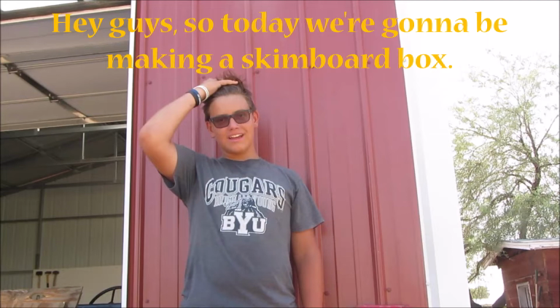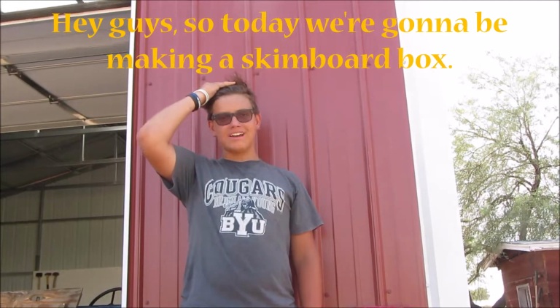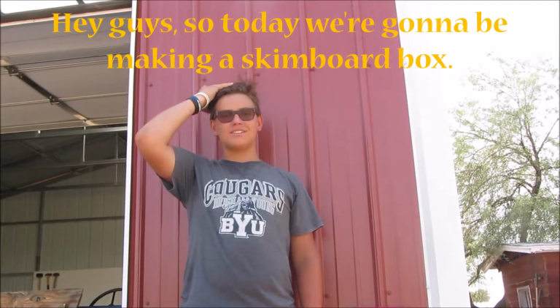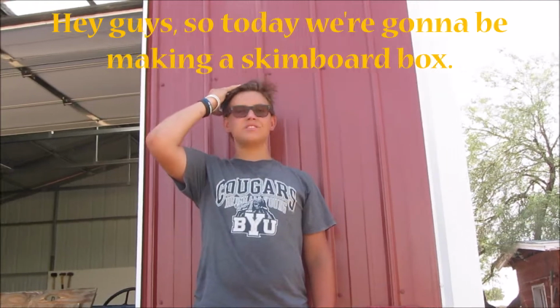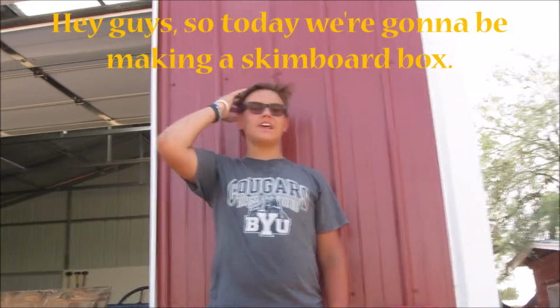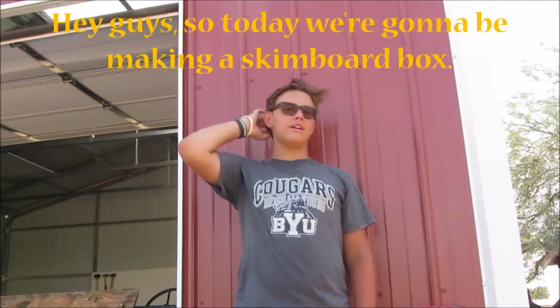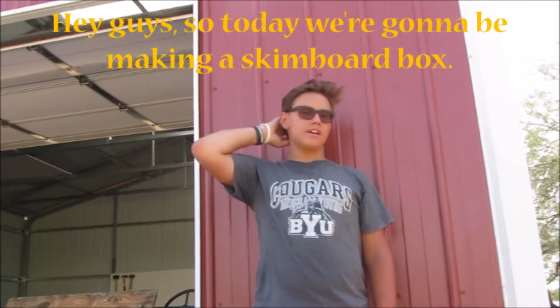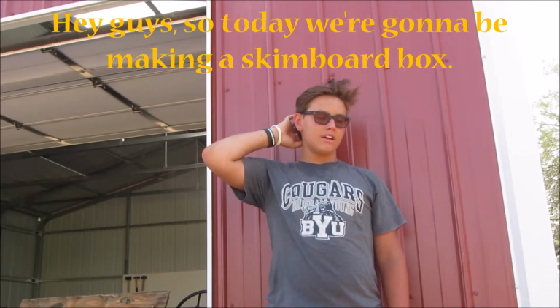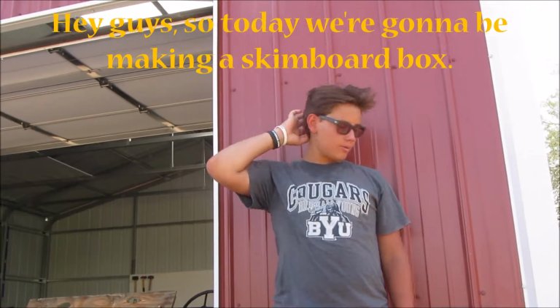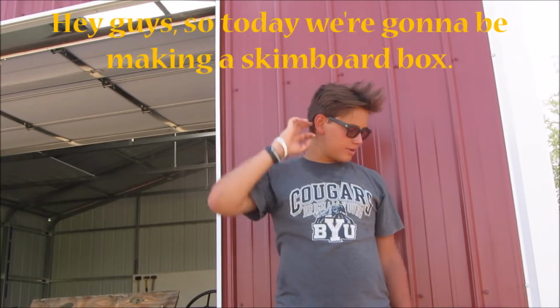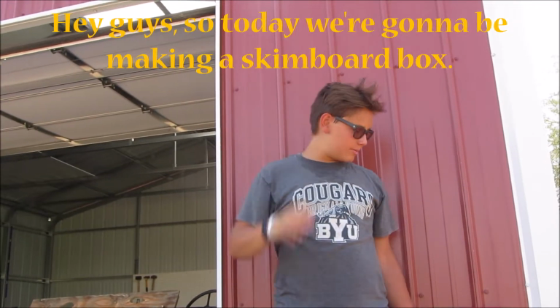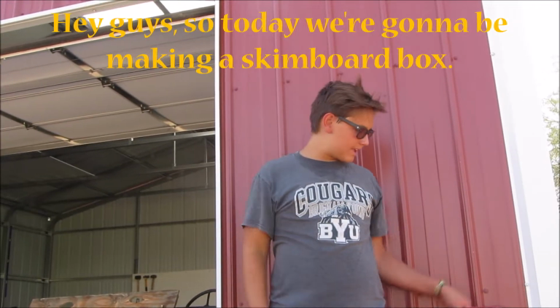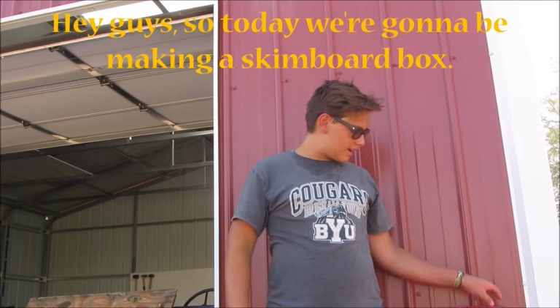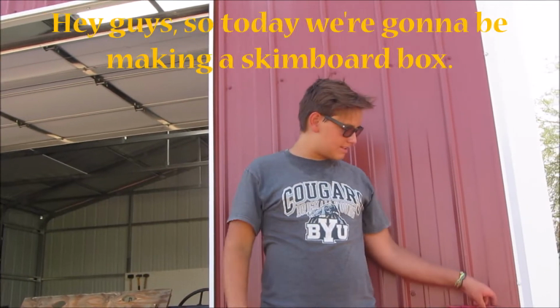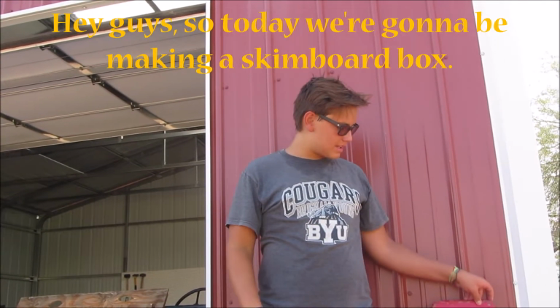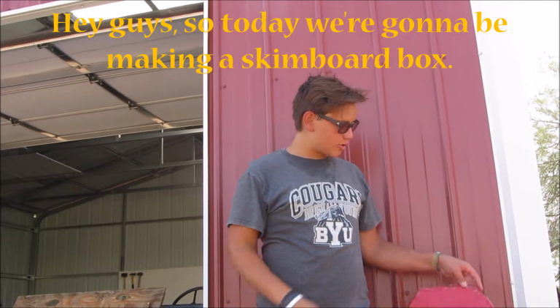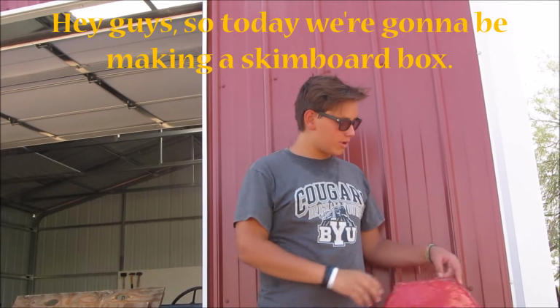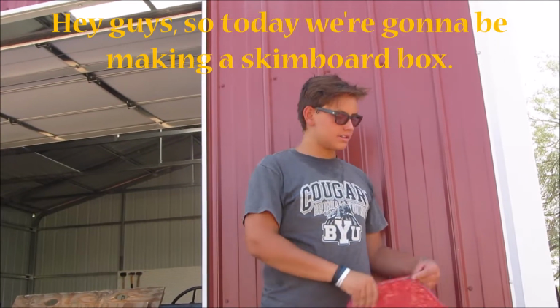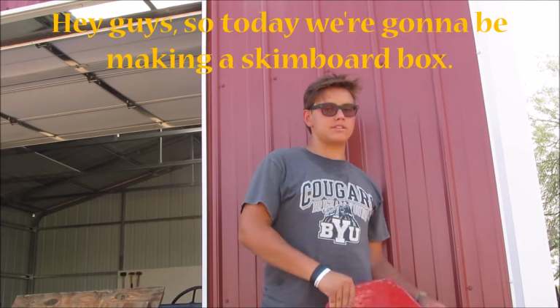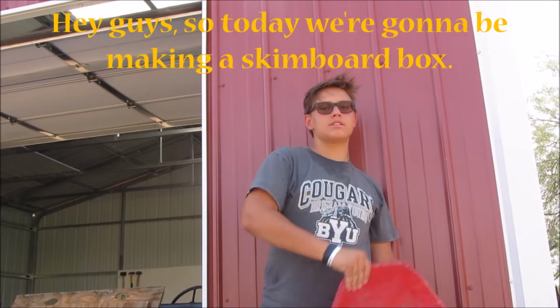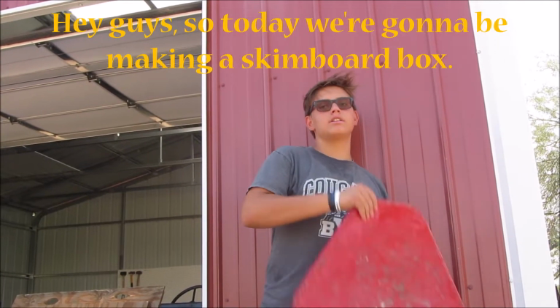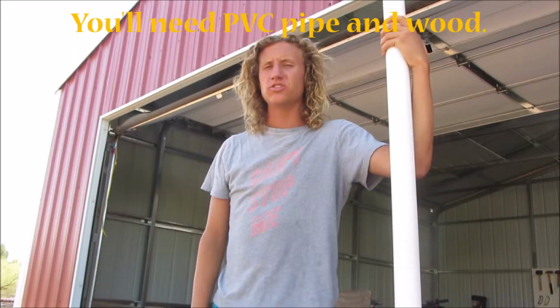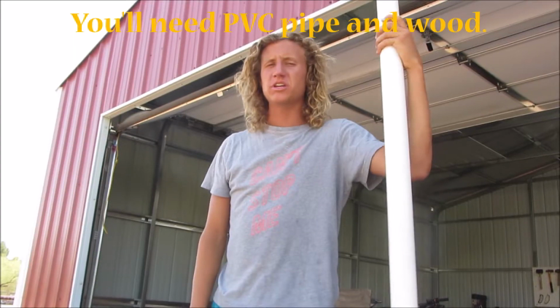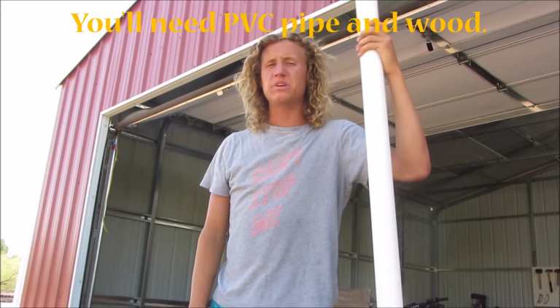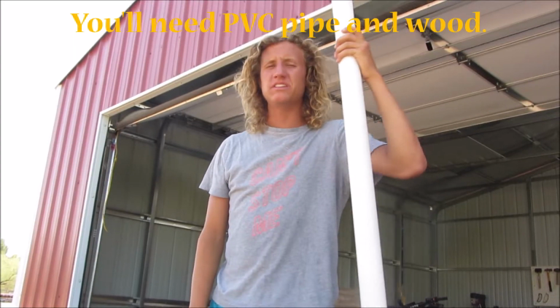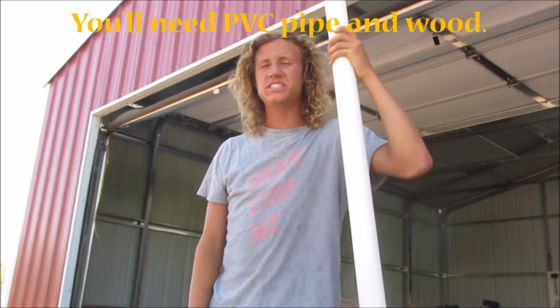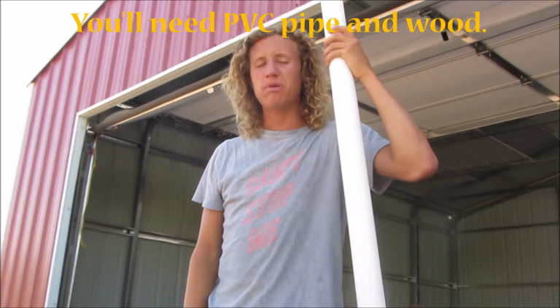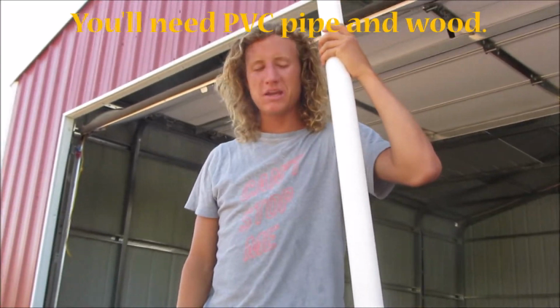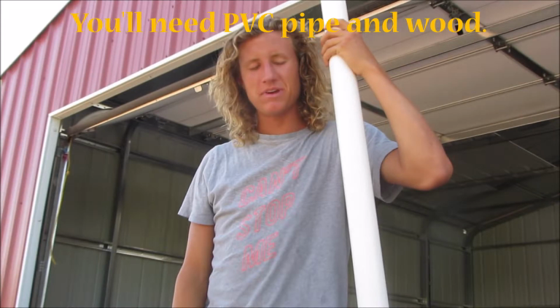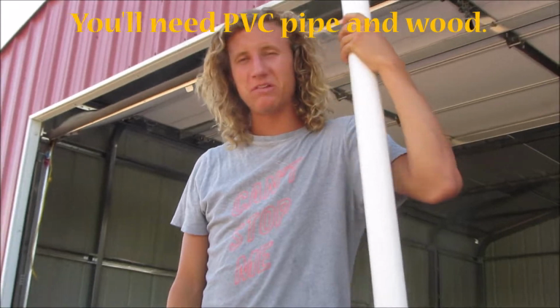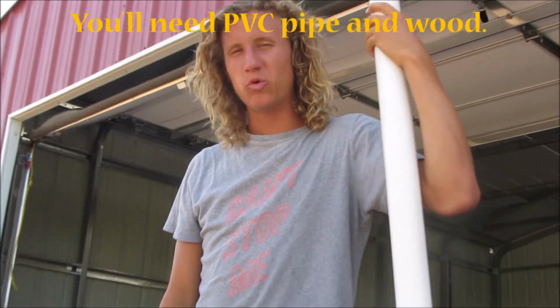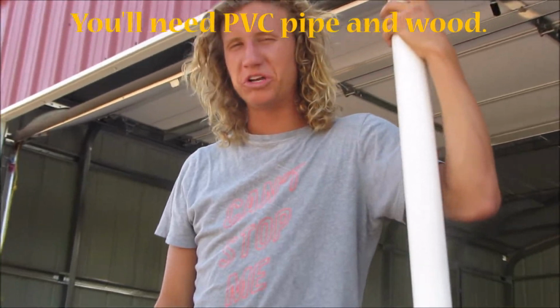Hey guys, so today we're going to make the skimboard box. We're going to need PVC pipe and wood.